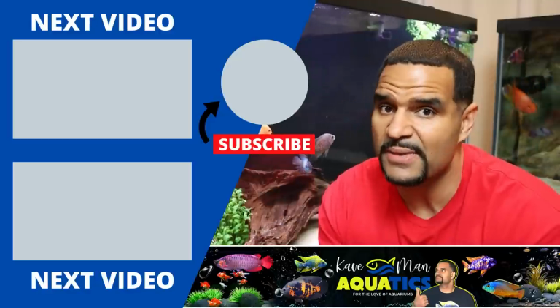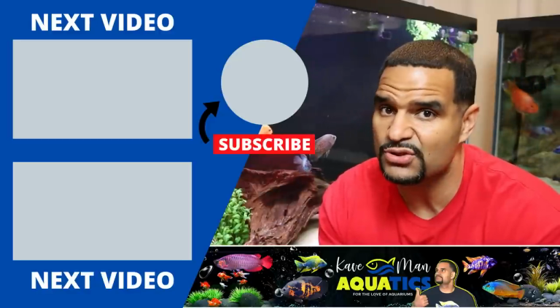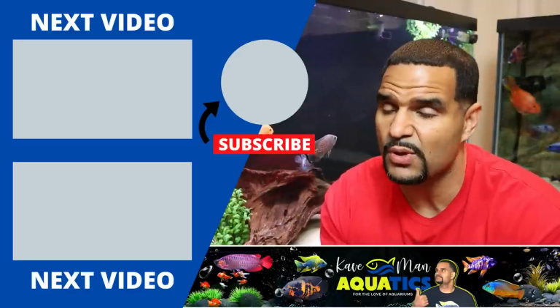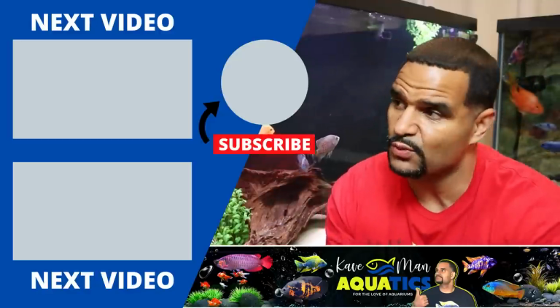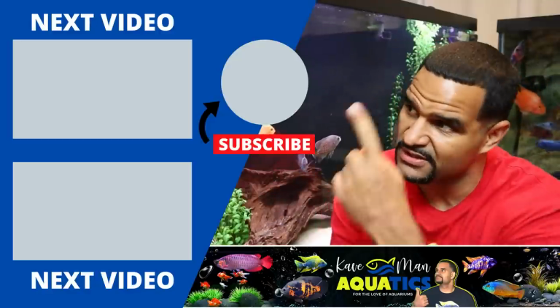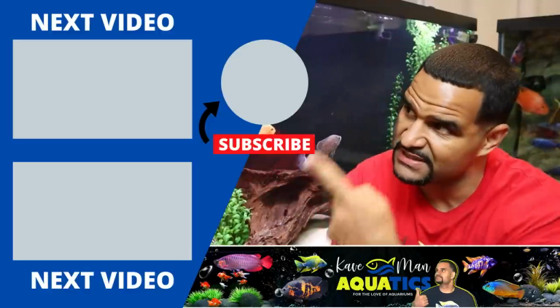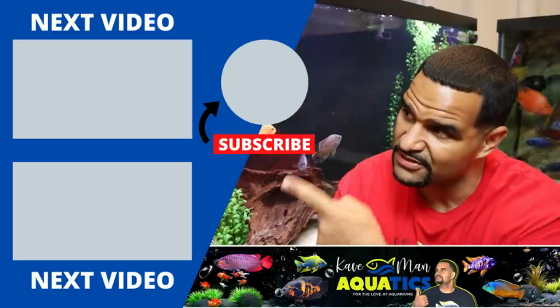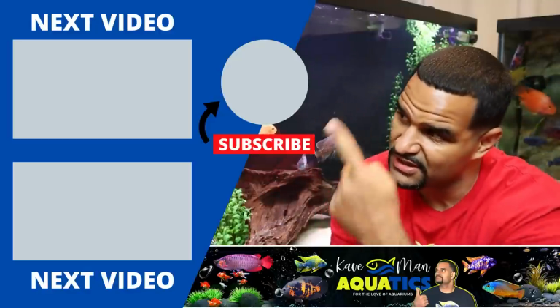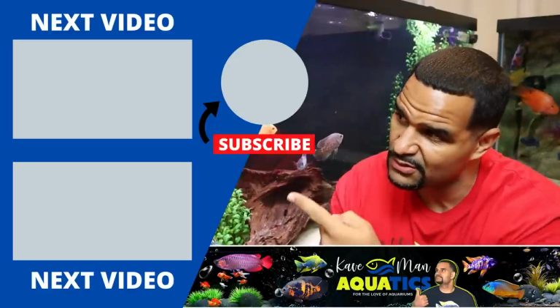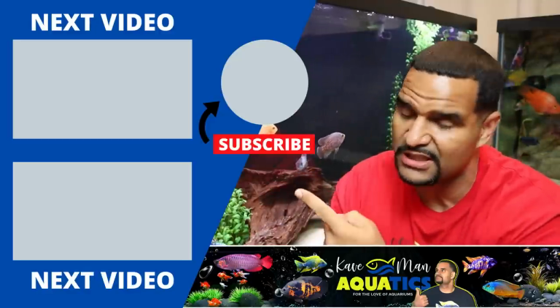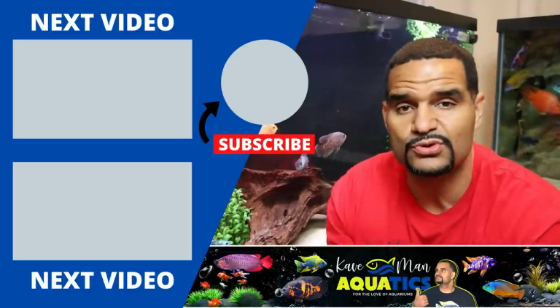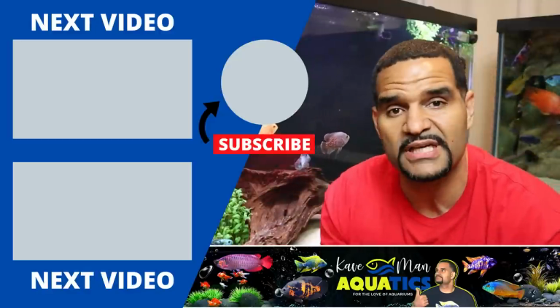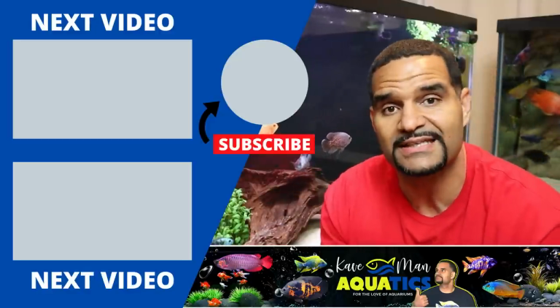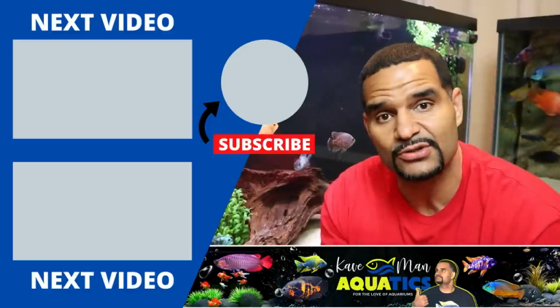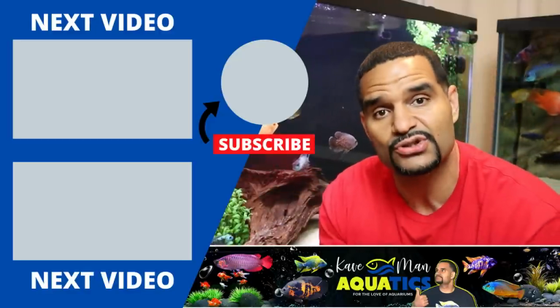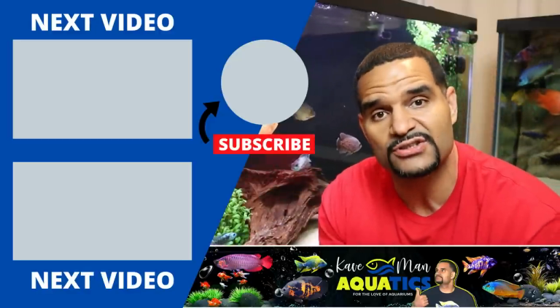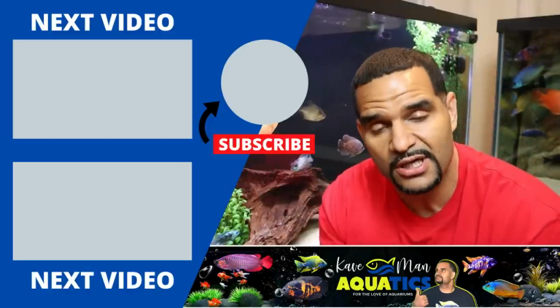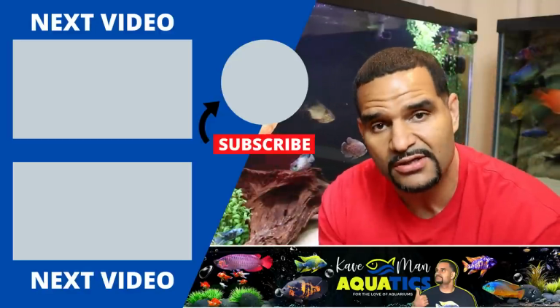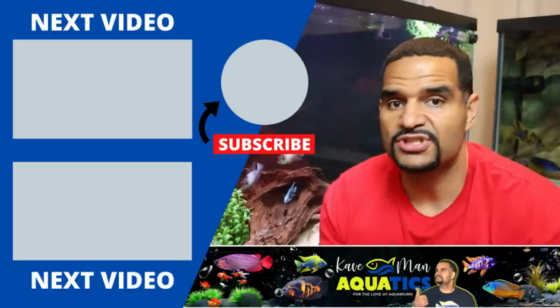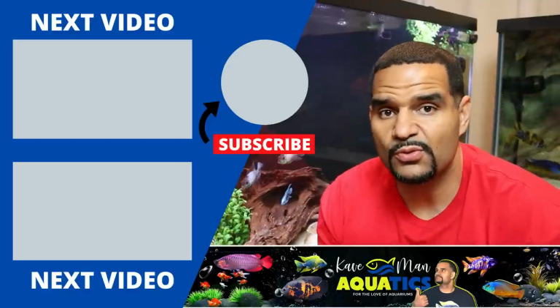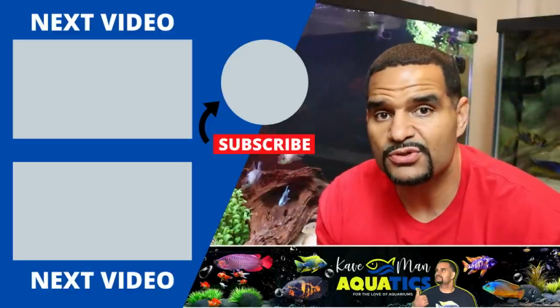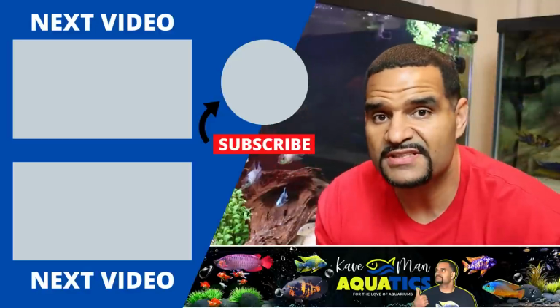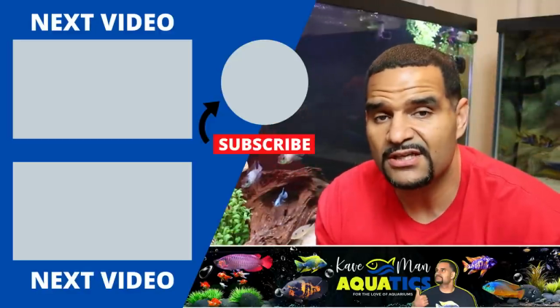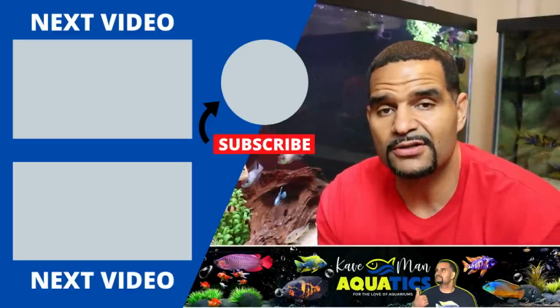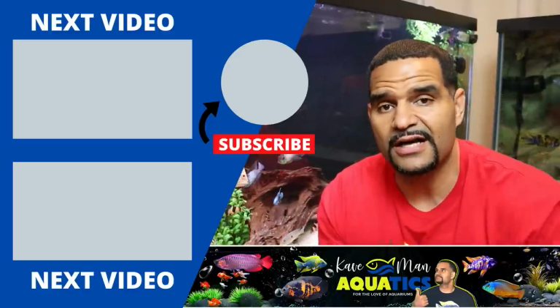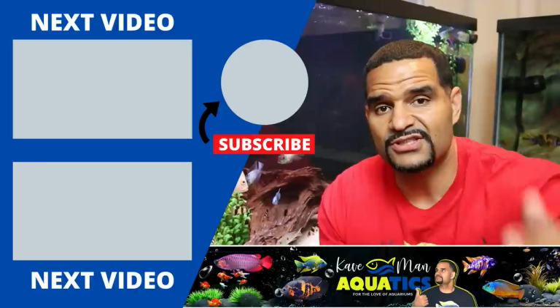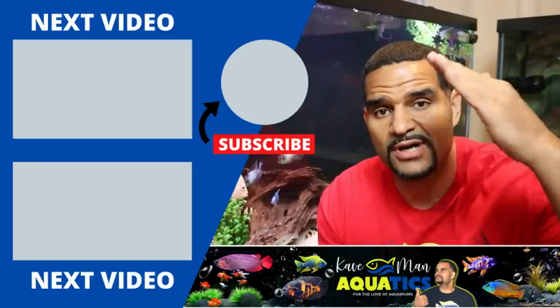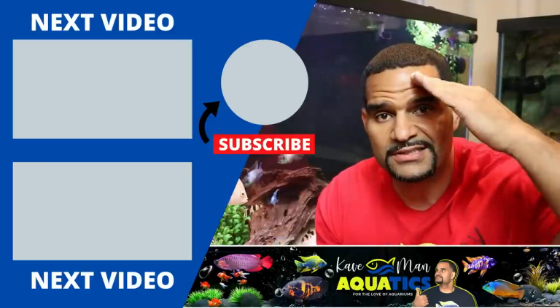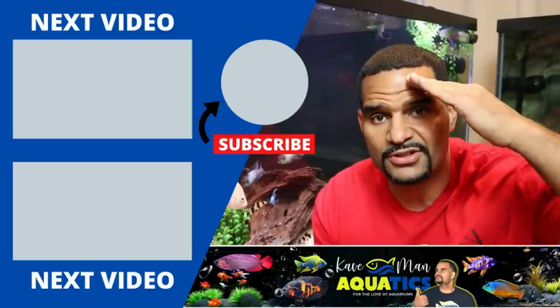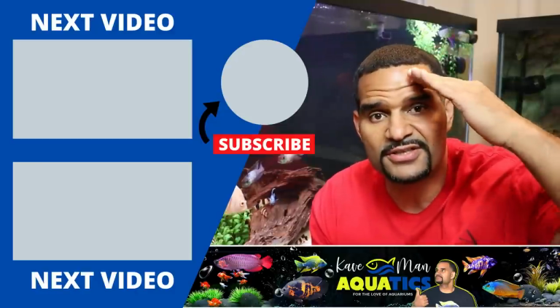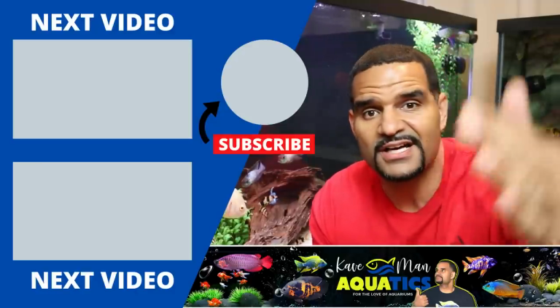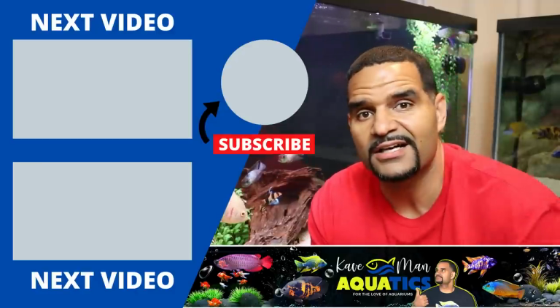If you guys enjoyed that video, make sure you watch one of these other videos that YouTube recommends — I think you'll enjoy them as well. Whichever one you decide on, I'll see you guys on the other side.